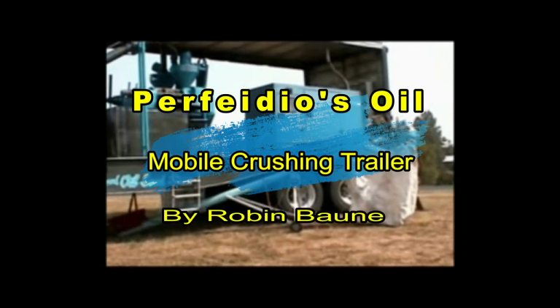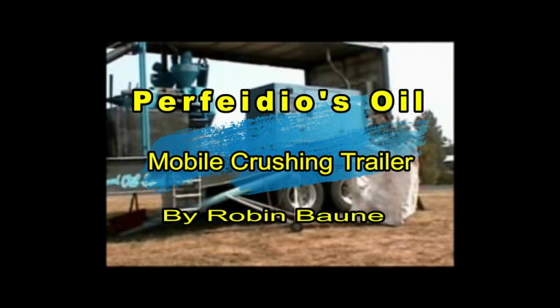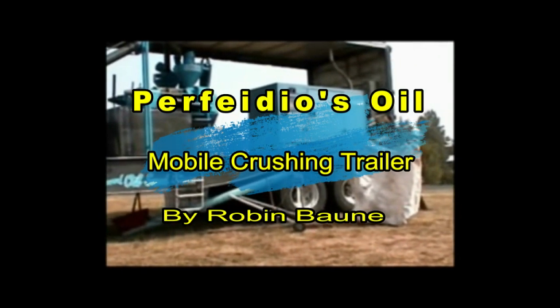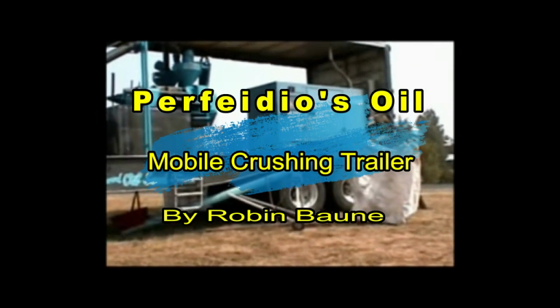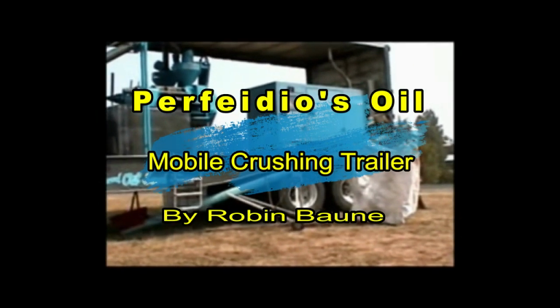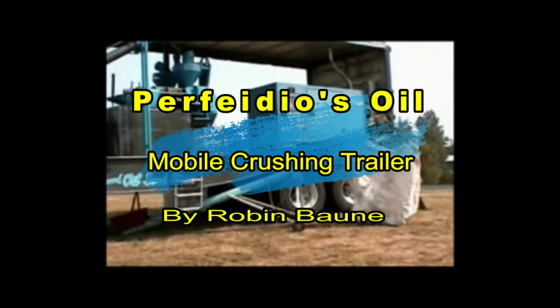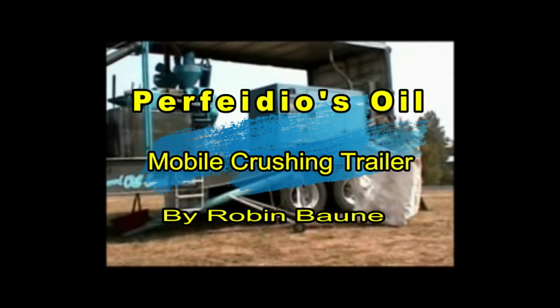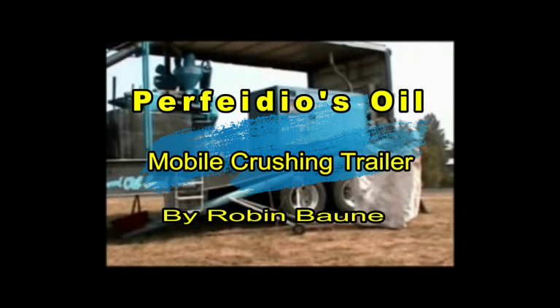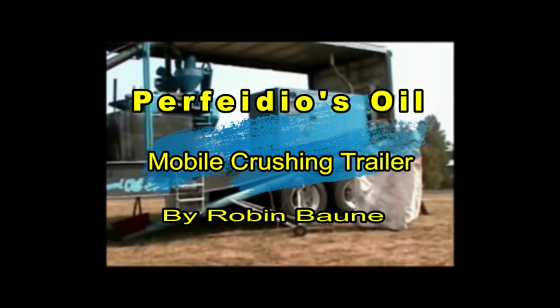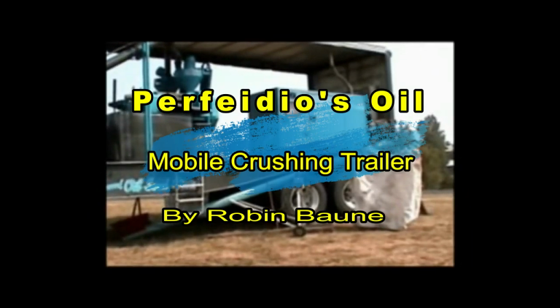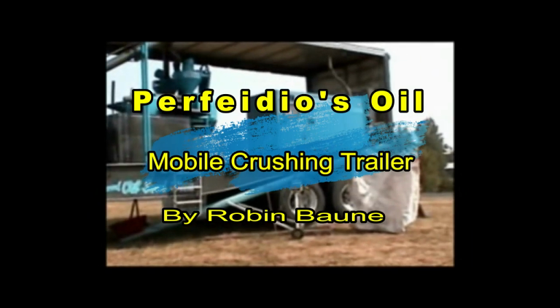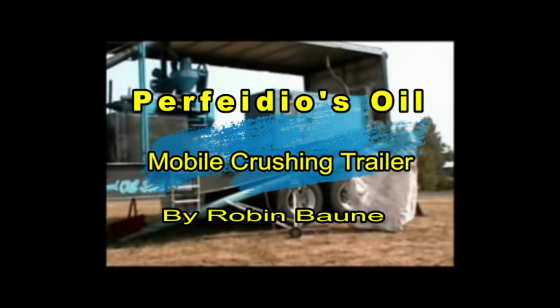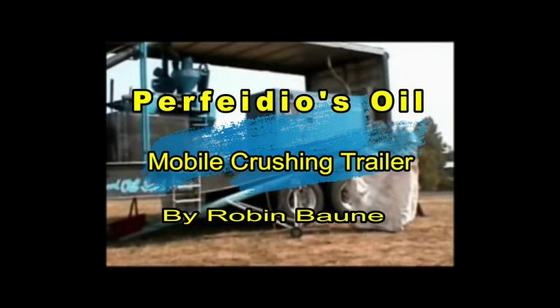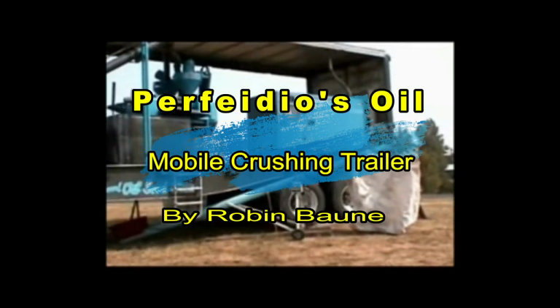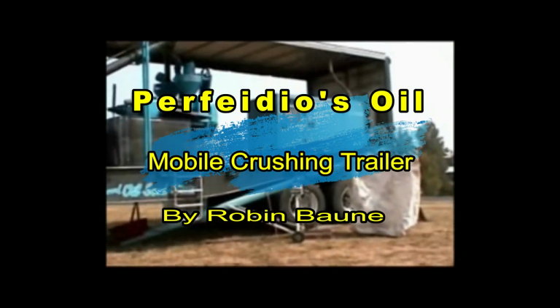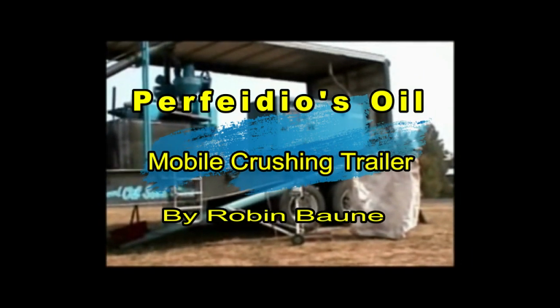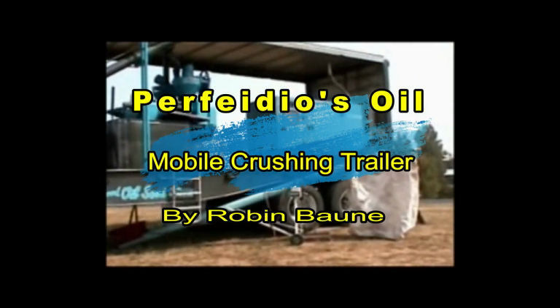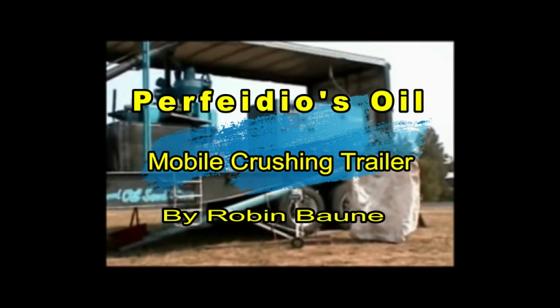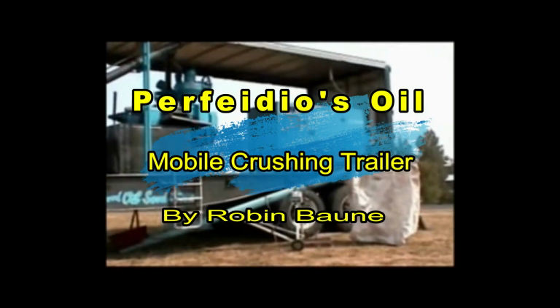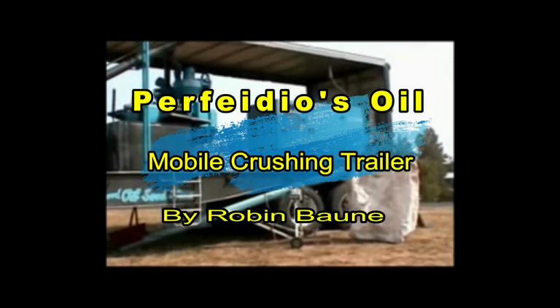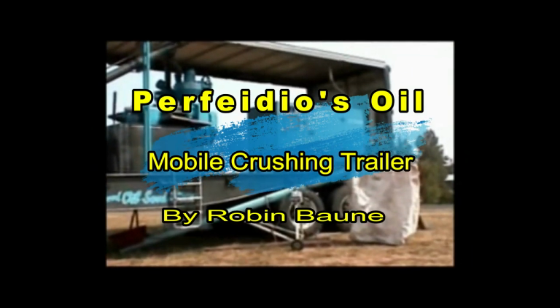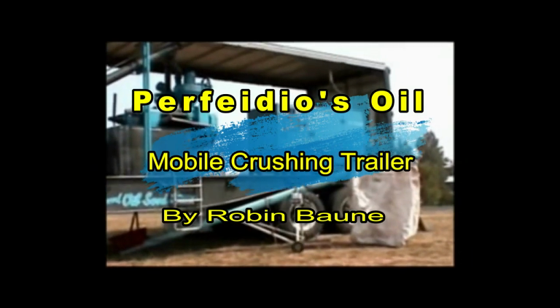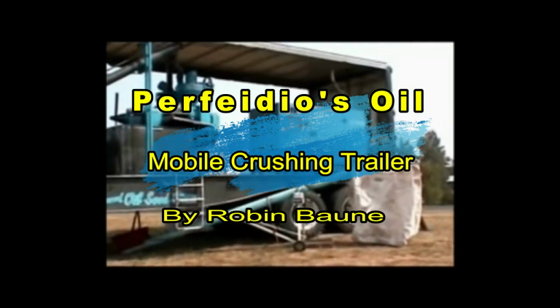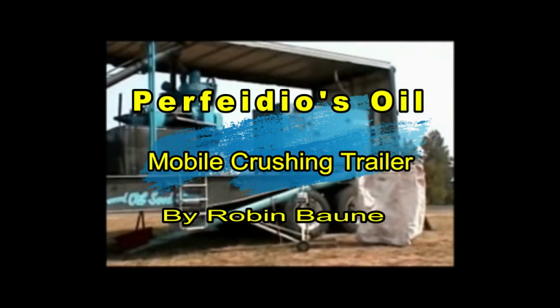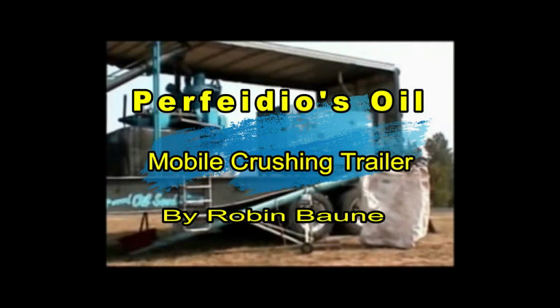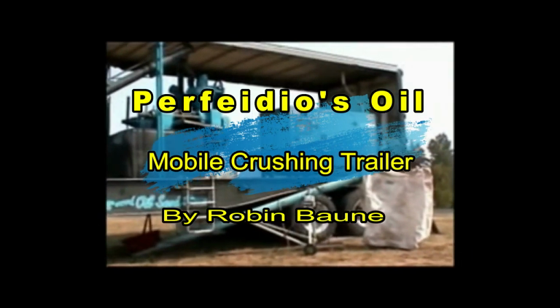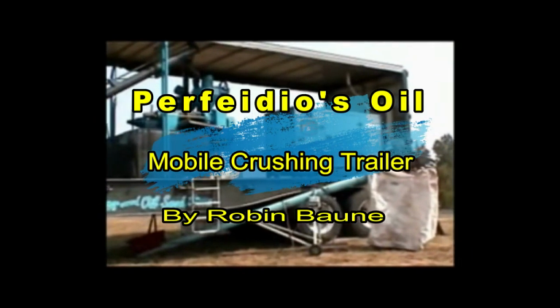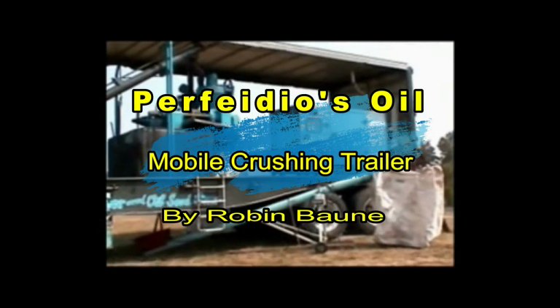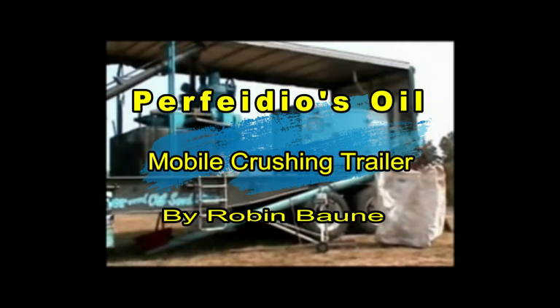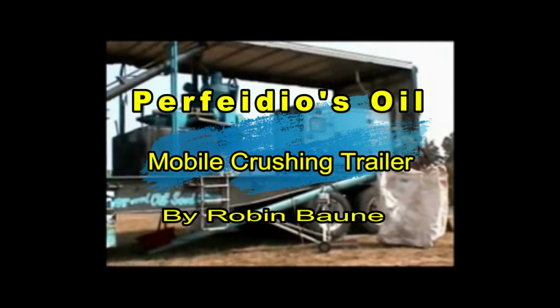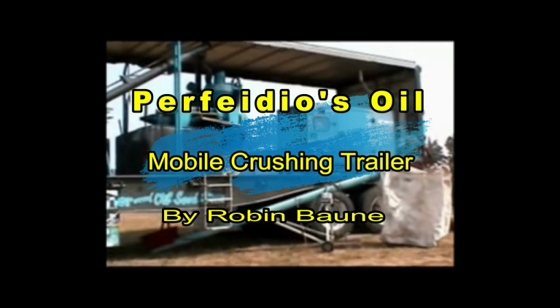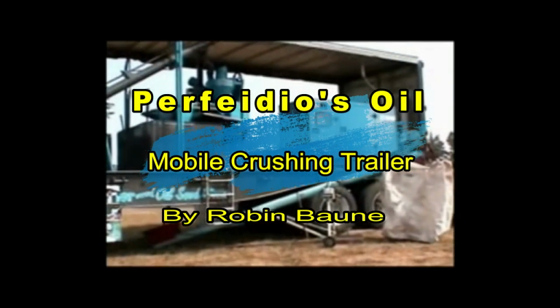Hello there, my name is Robin Bowney and I built this mobile seed cleaner and press.